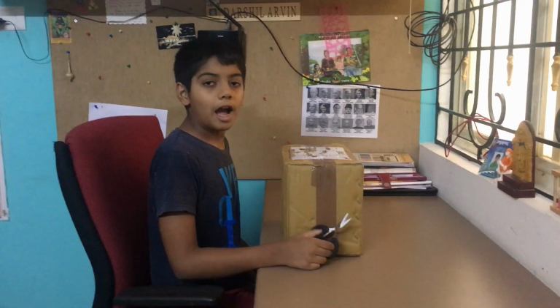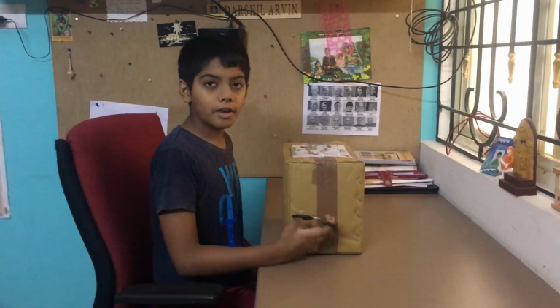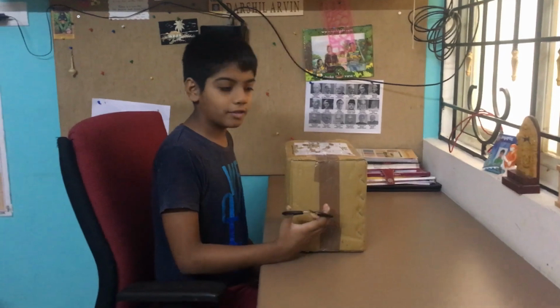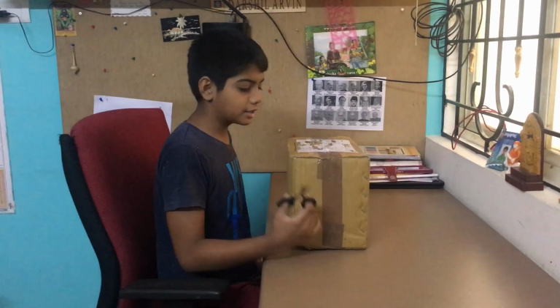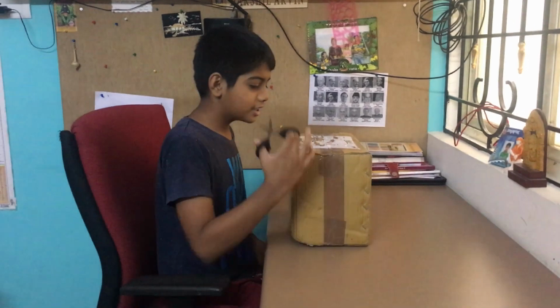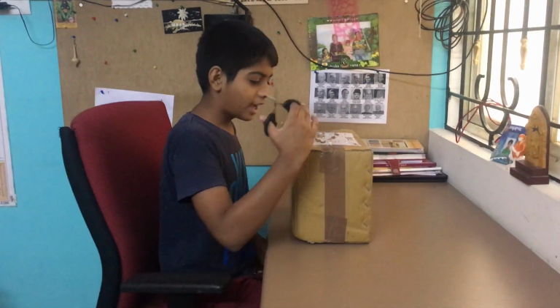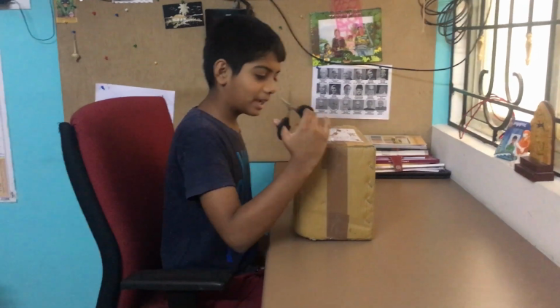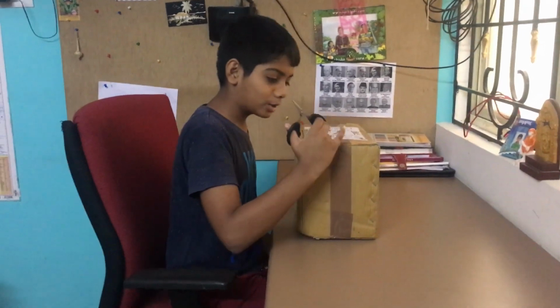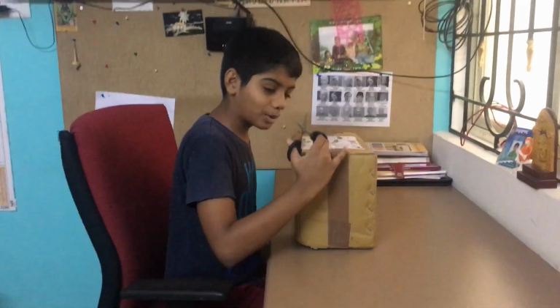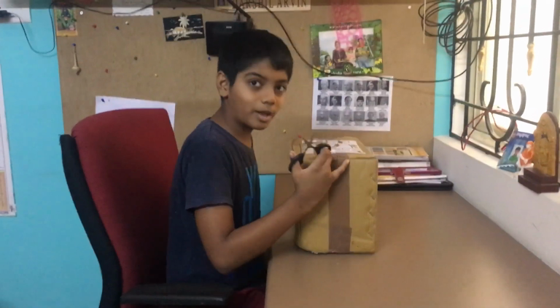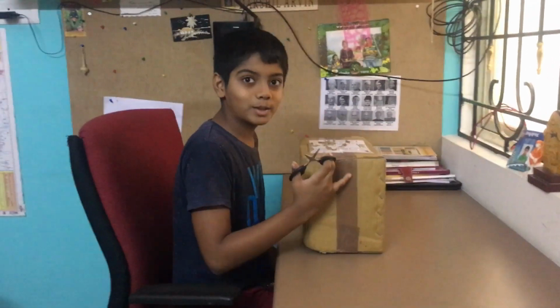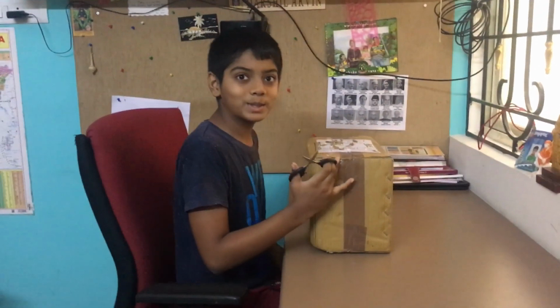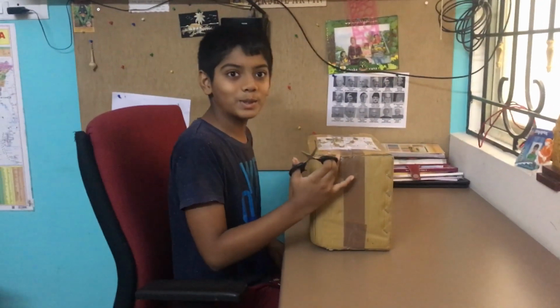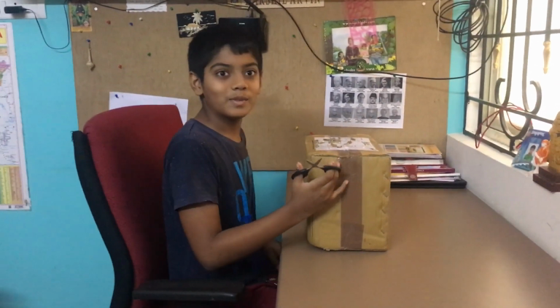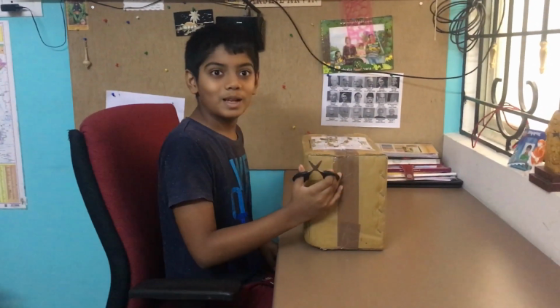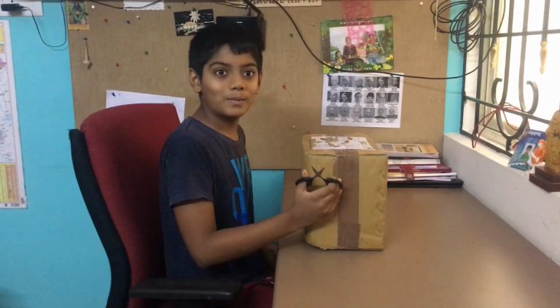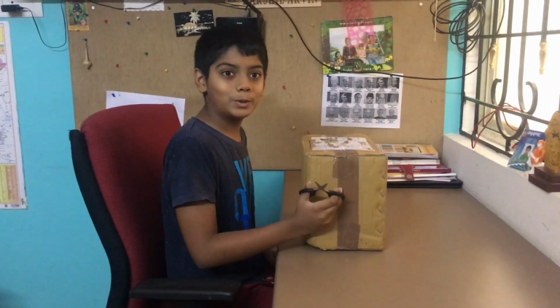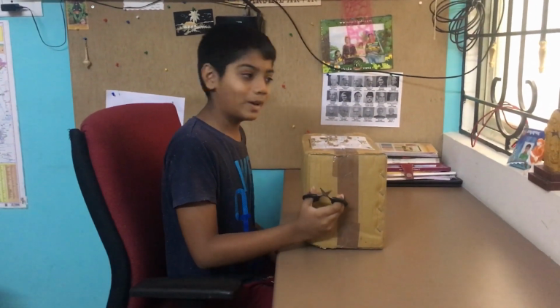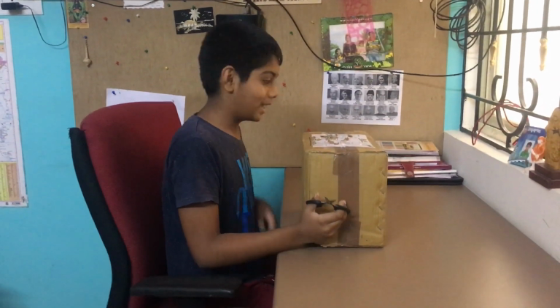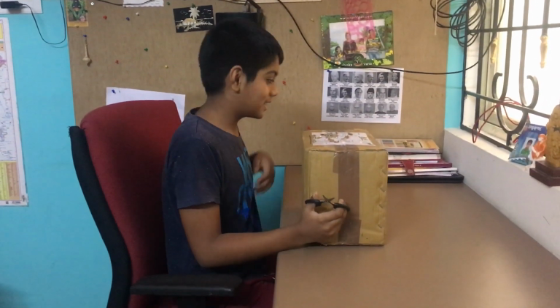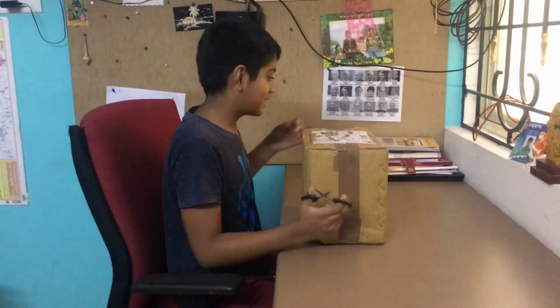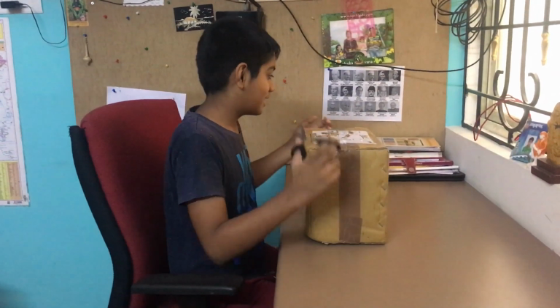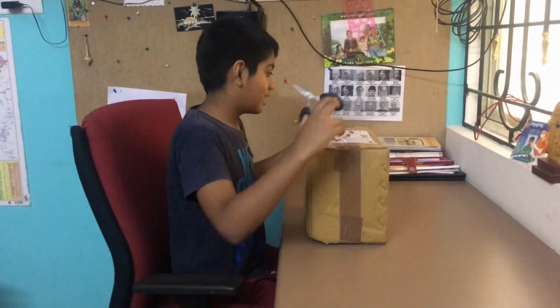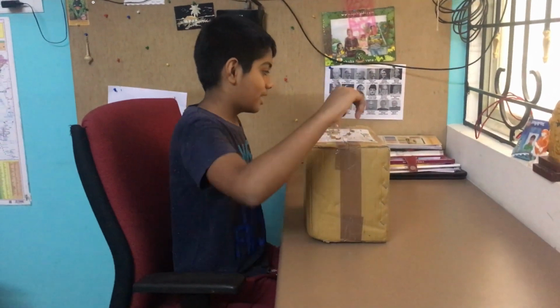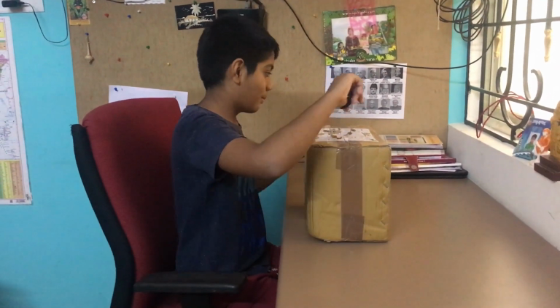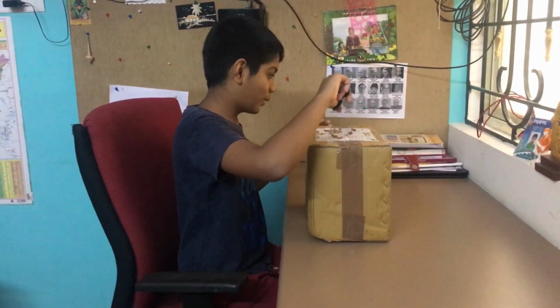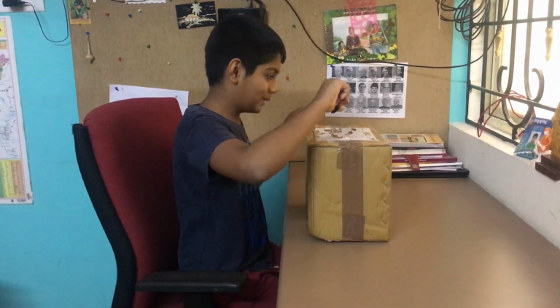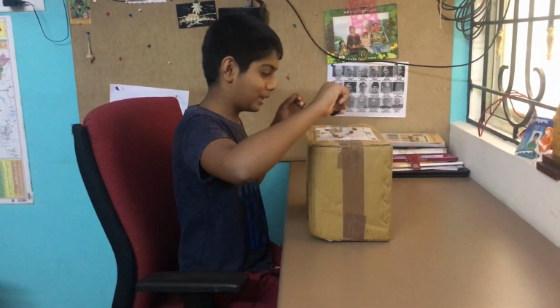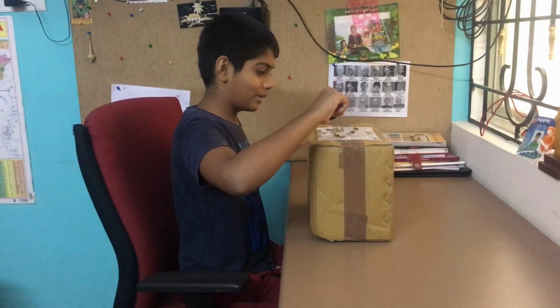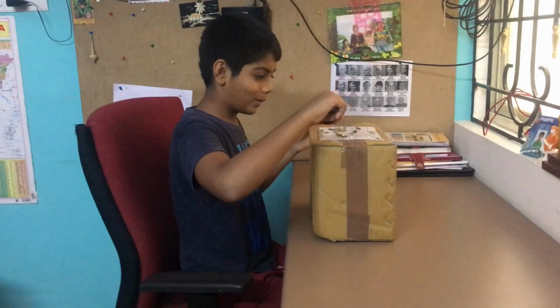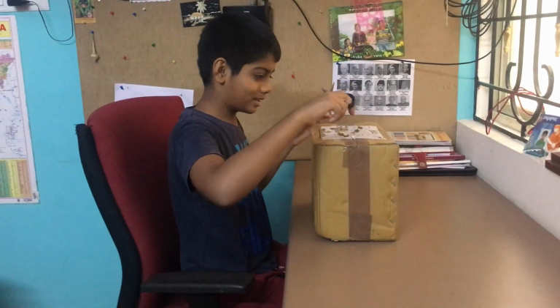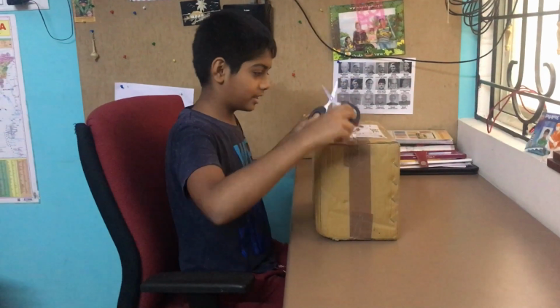Hi friends, I got a microscope. I'm too excited. I'm going to unbox it.